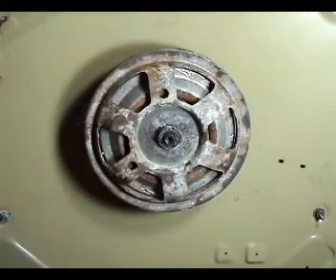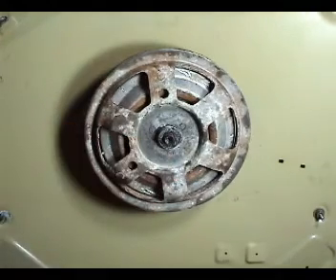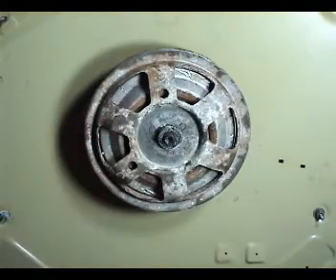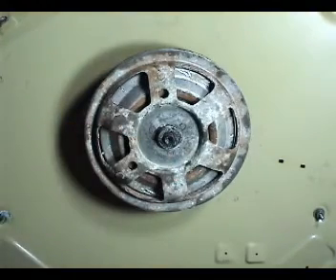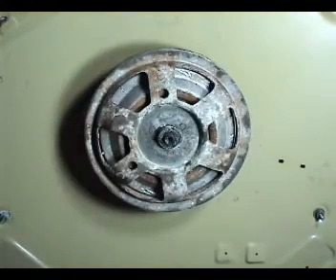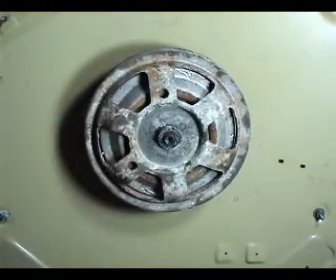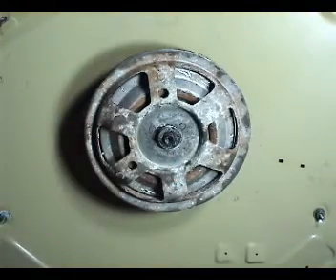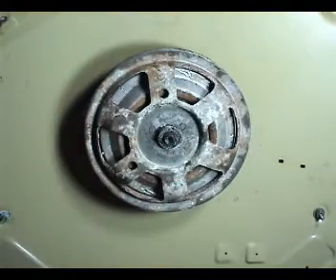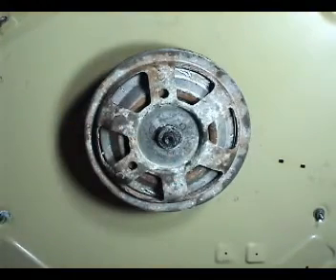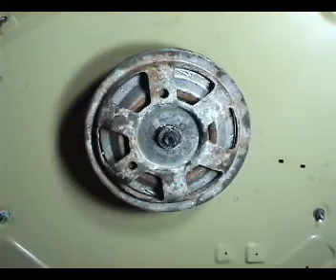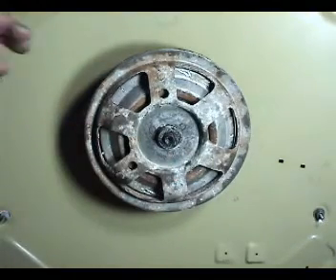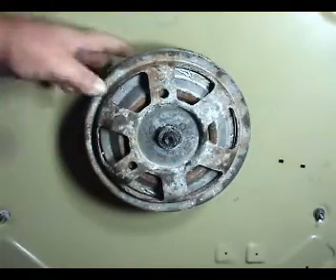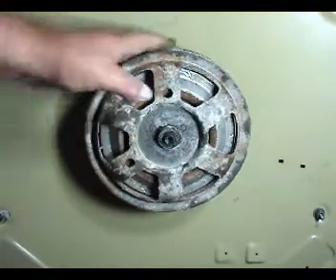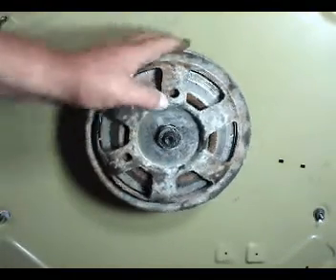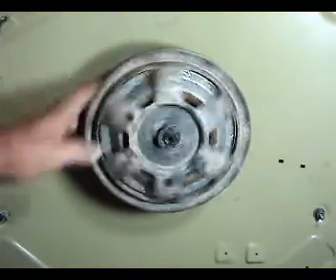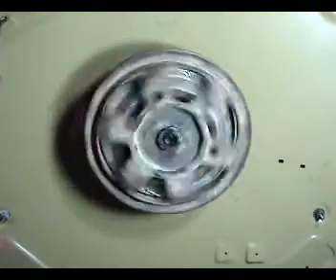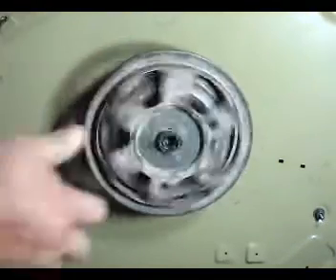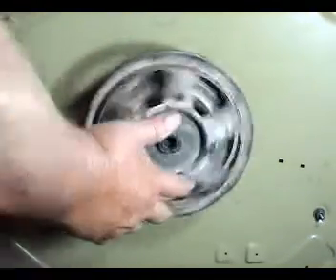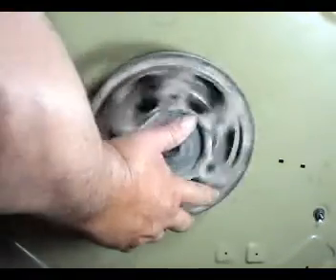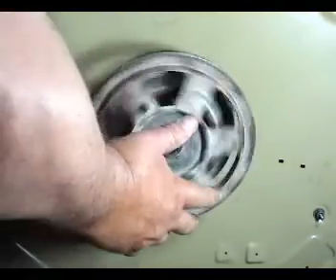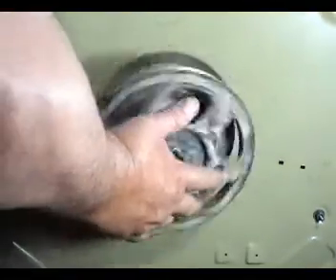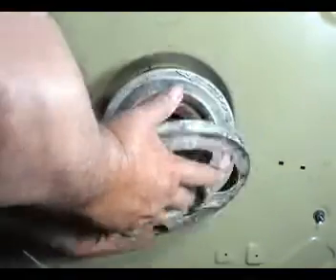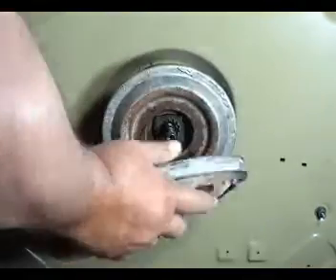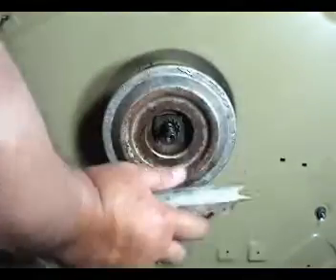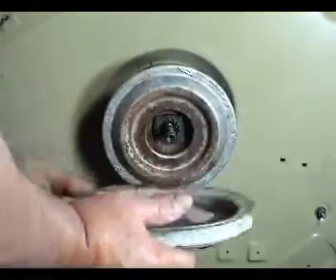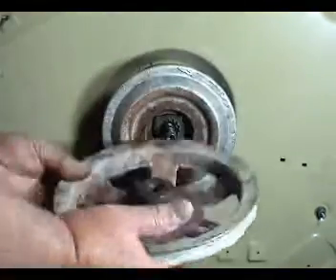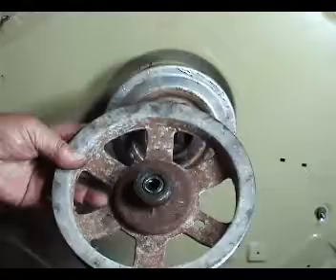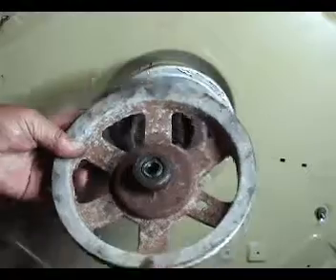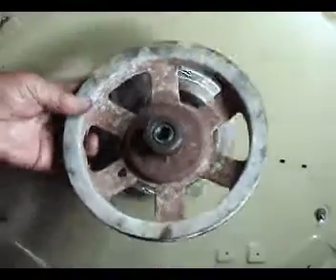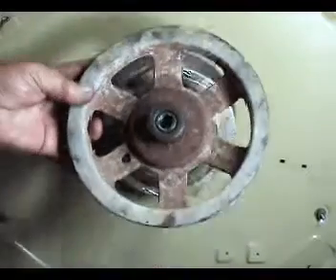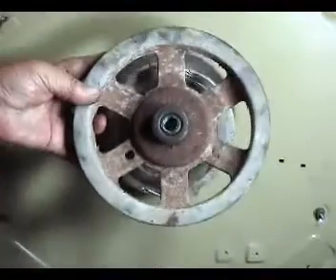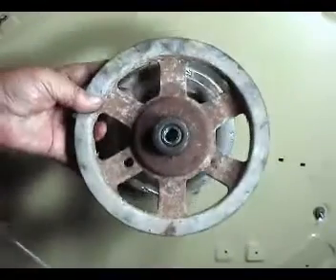Turn the transmission pulley counterclockwise to take it out. Make sure the bearing came out with it.